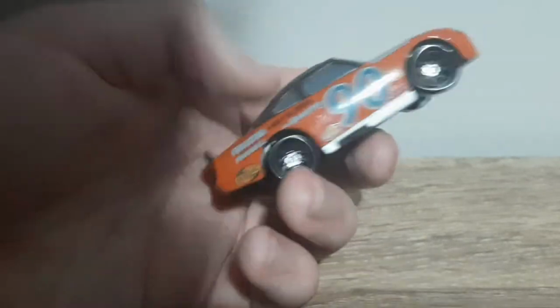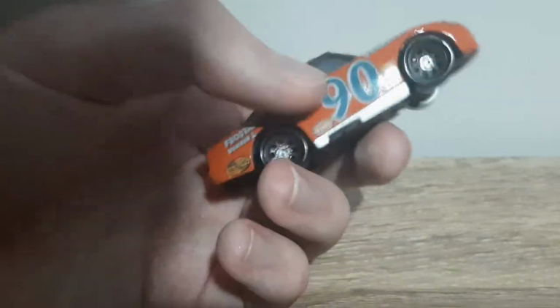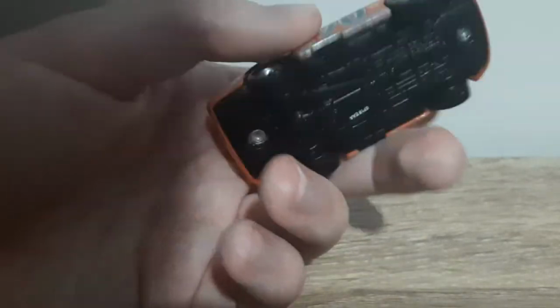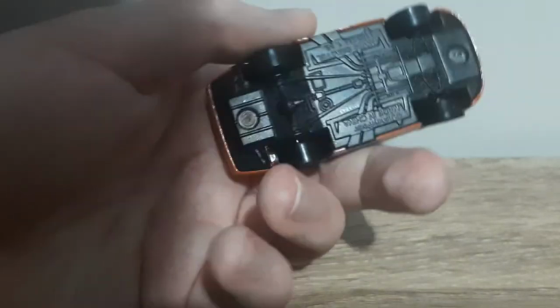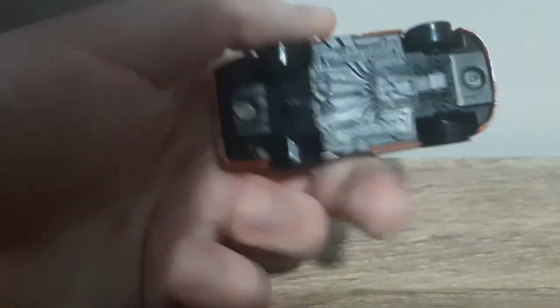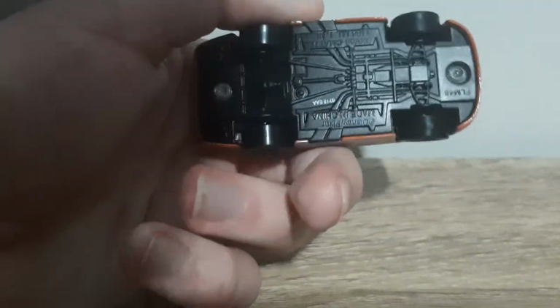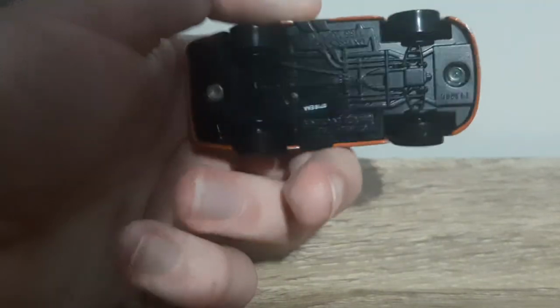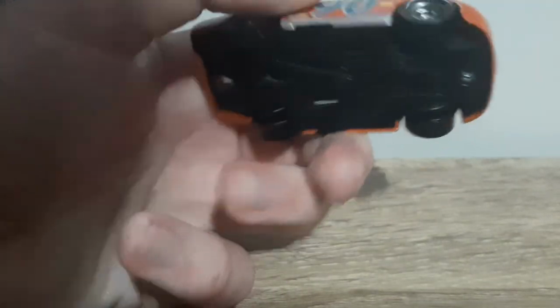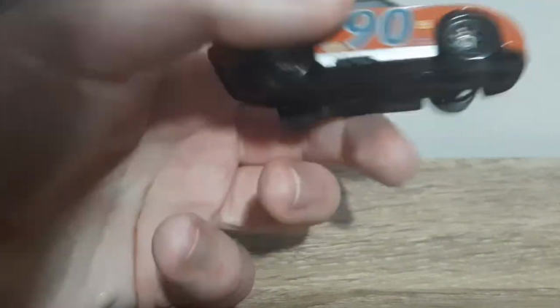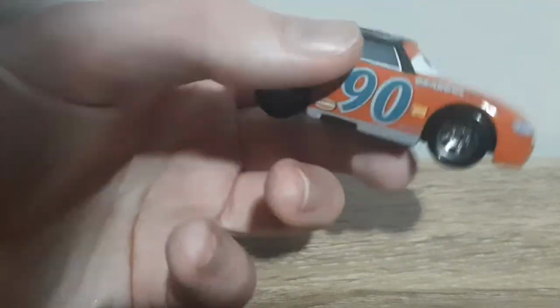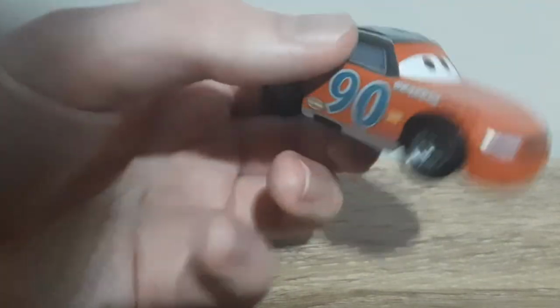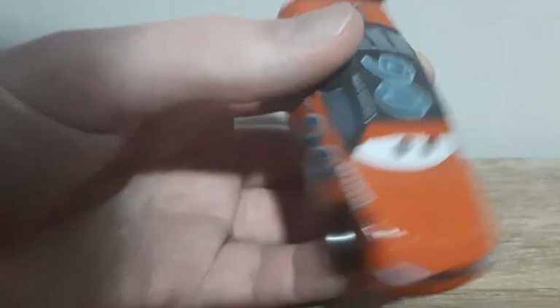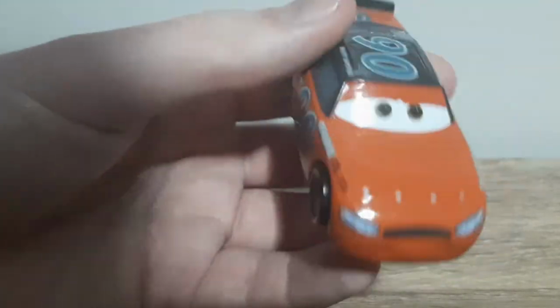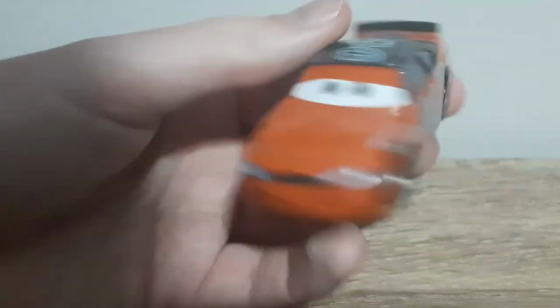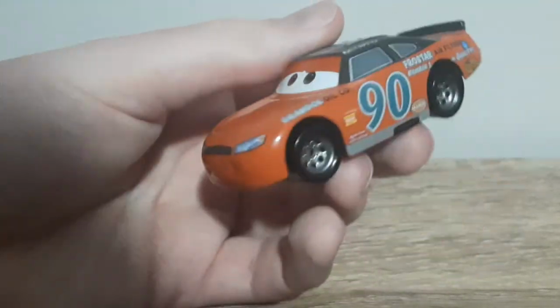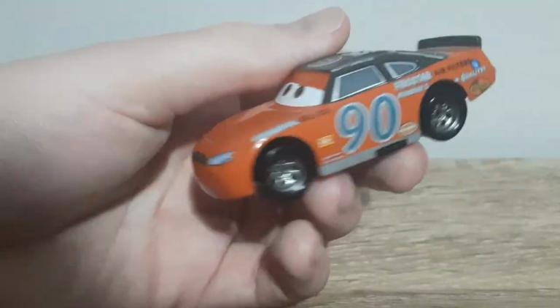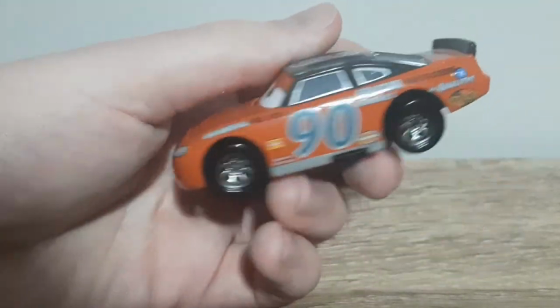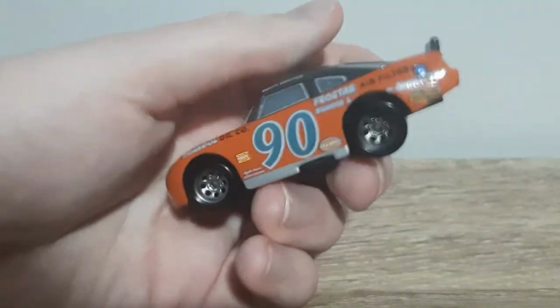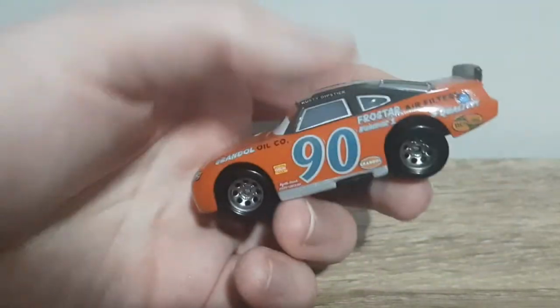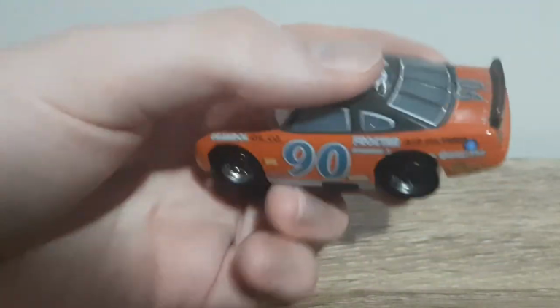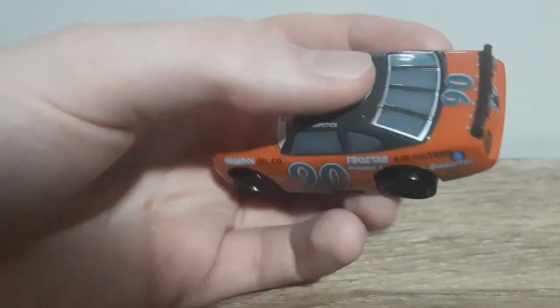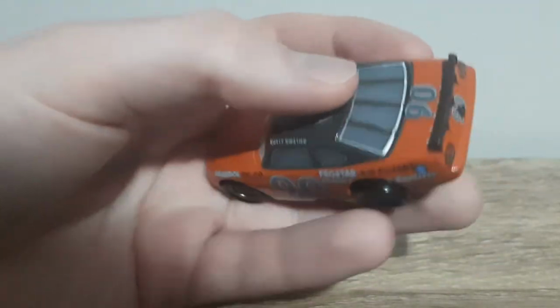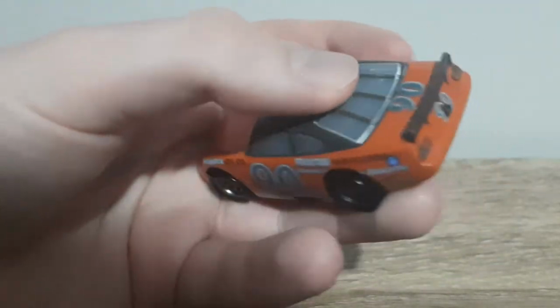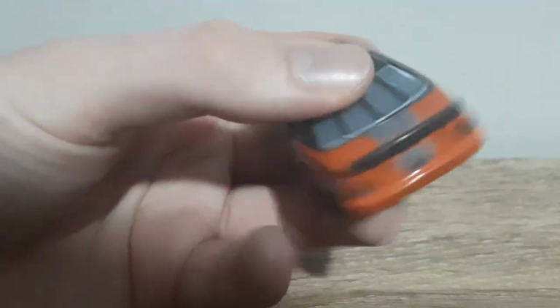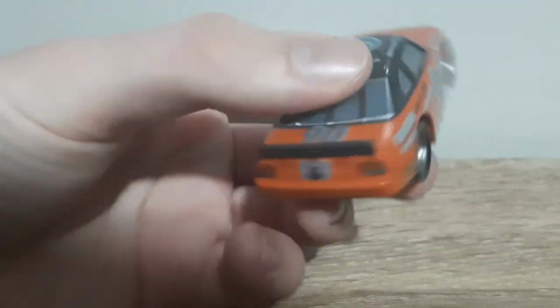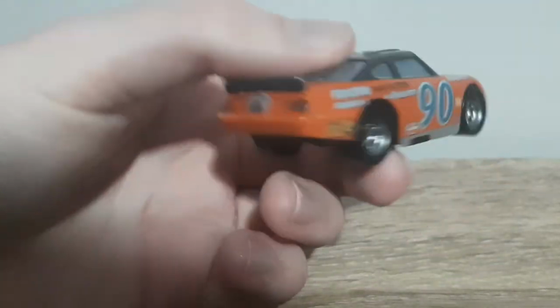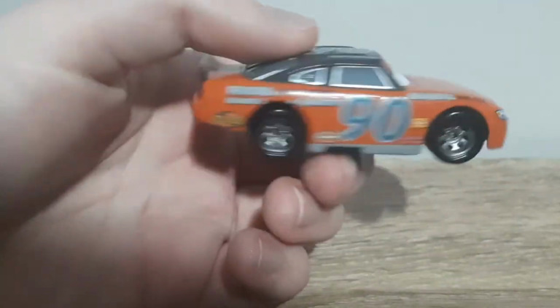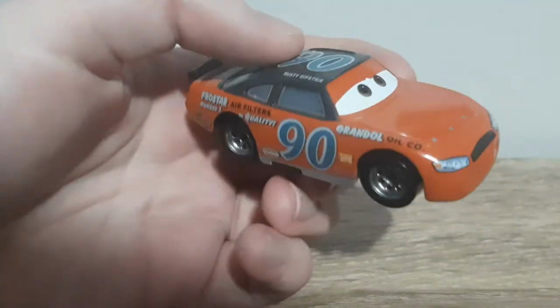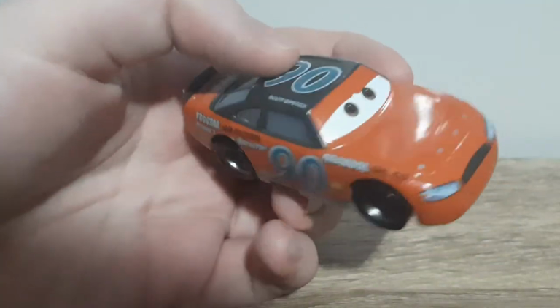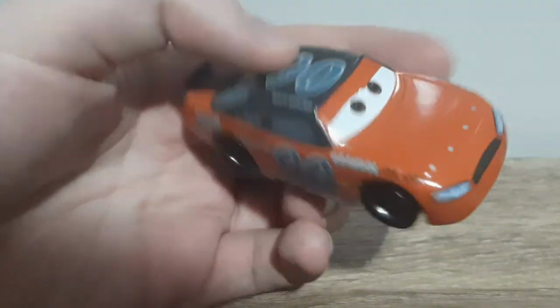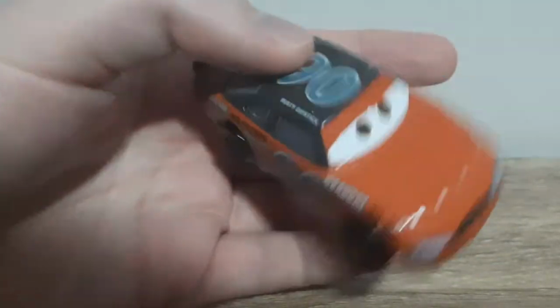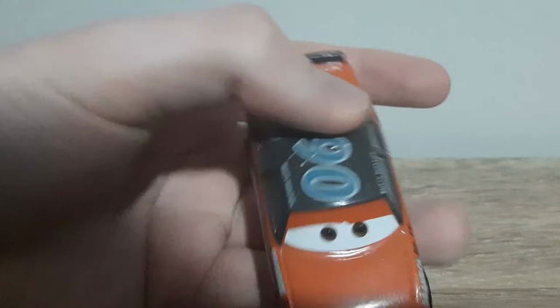Here's the base, and here is a better look around of him.